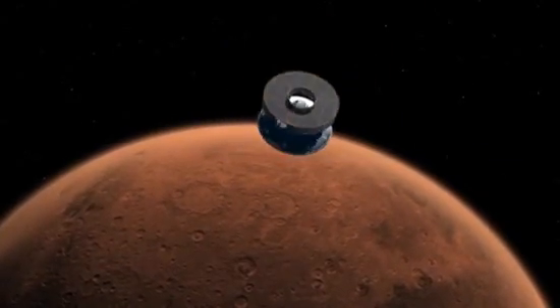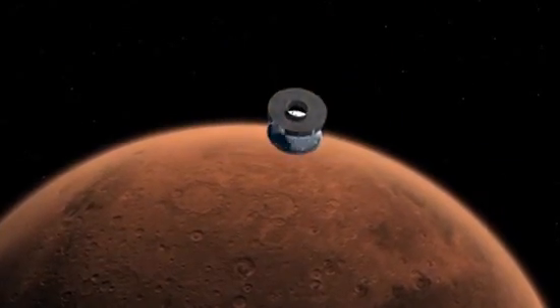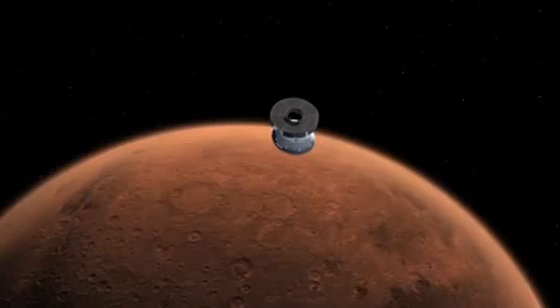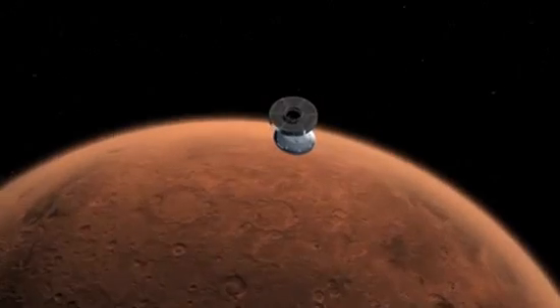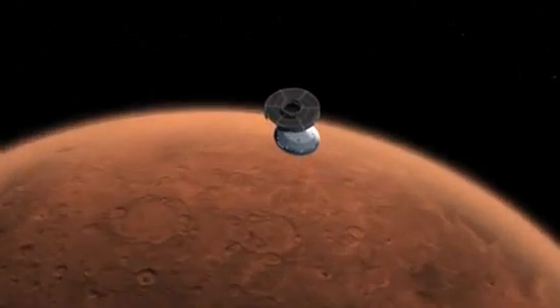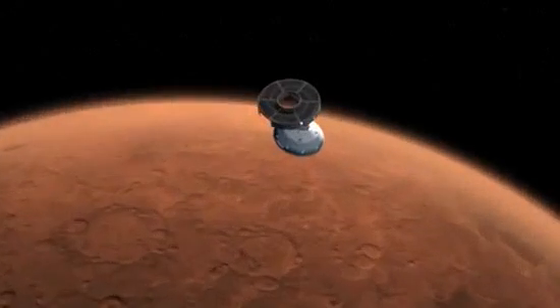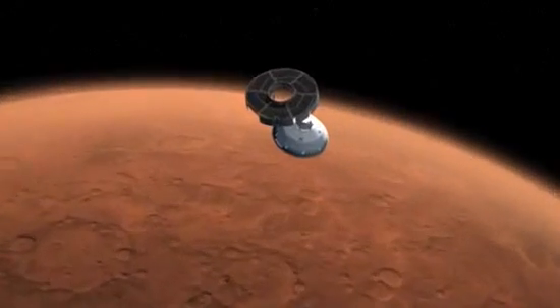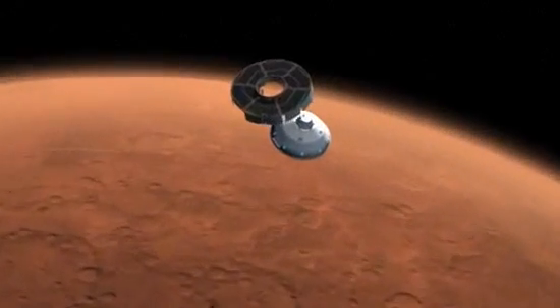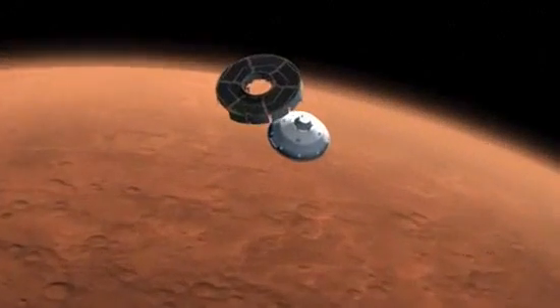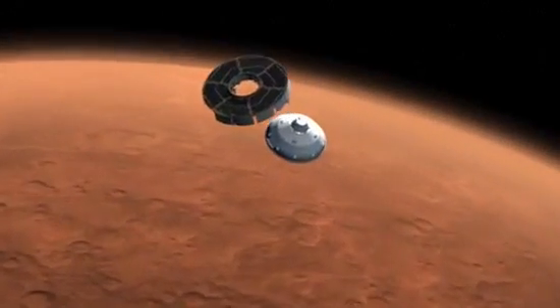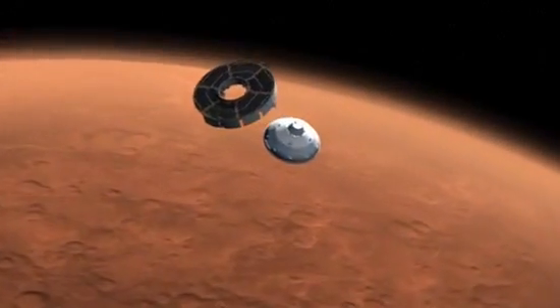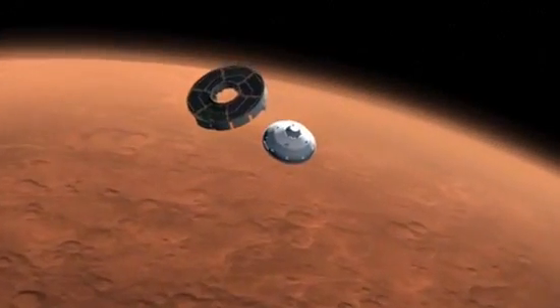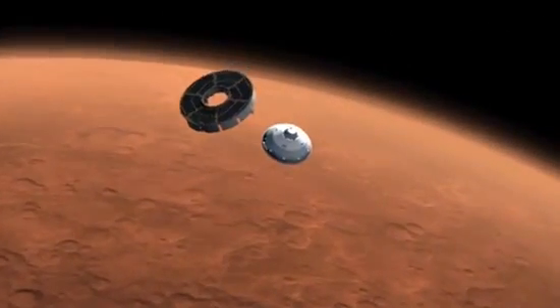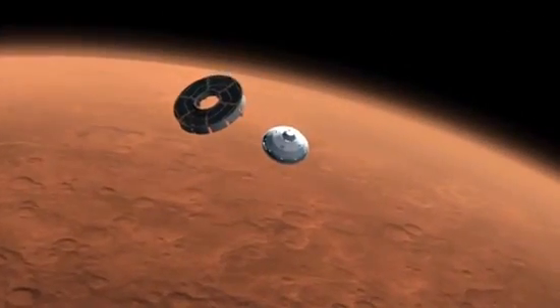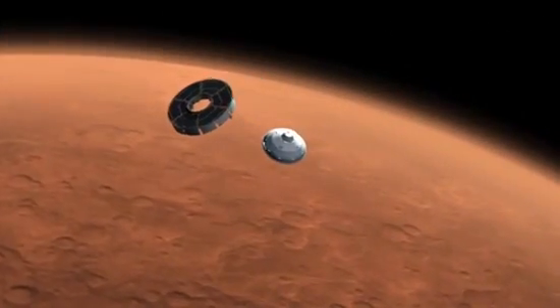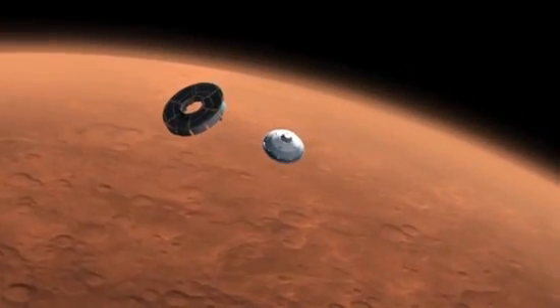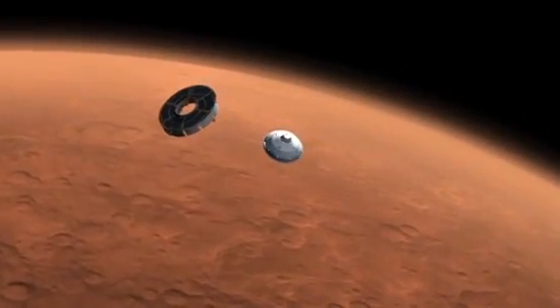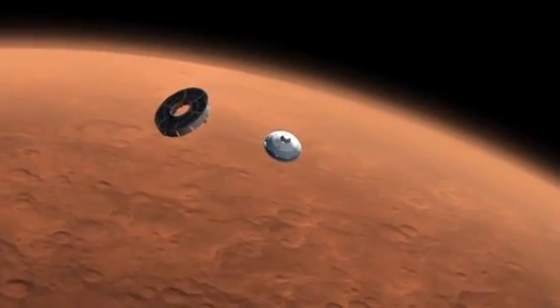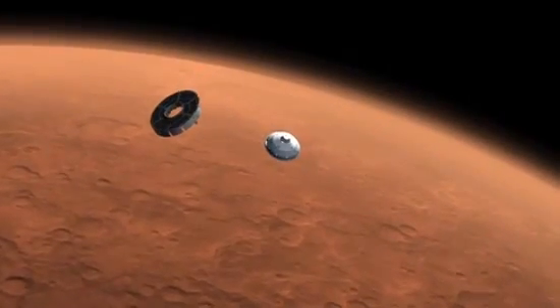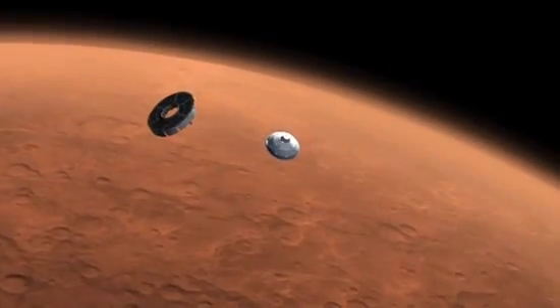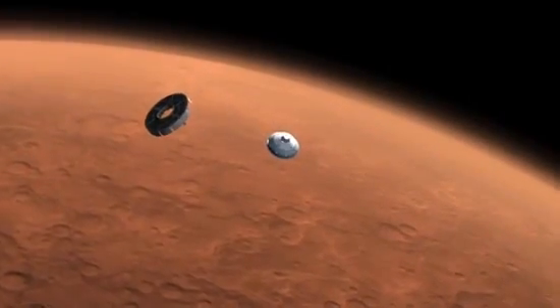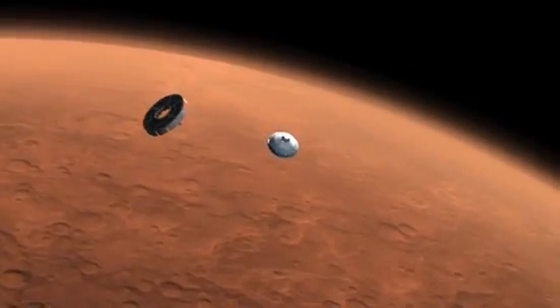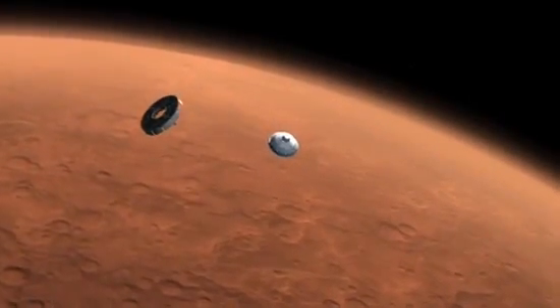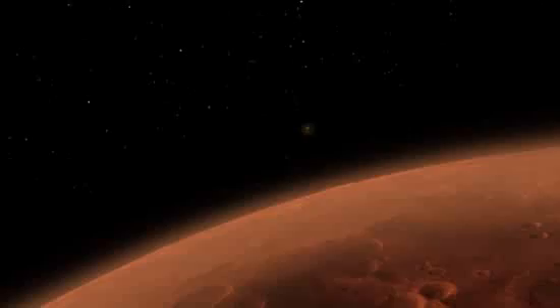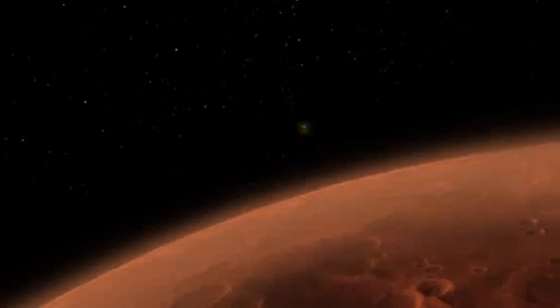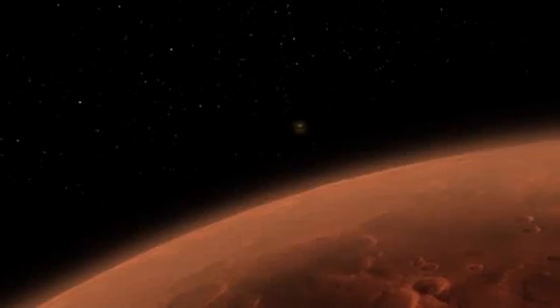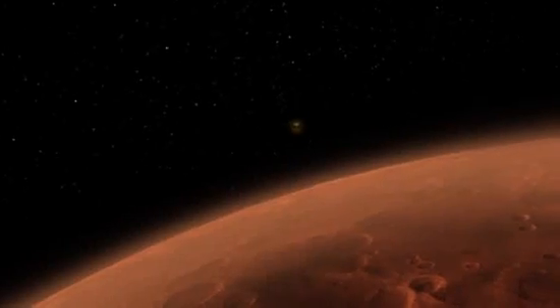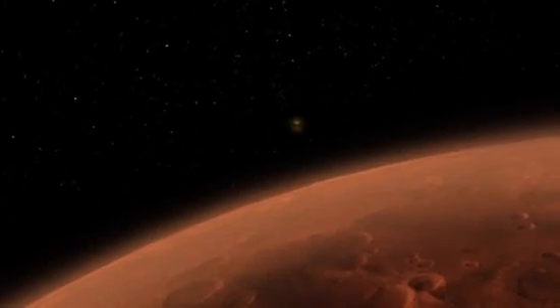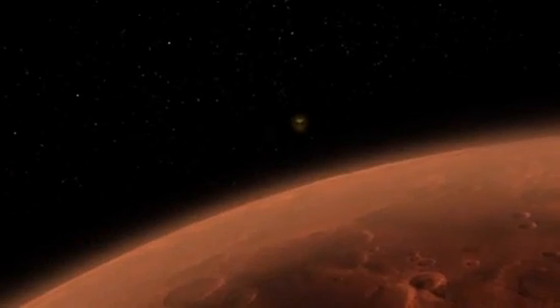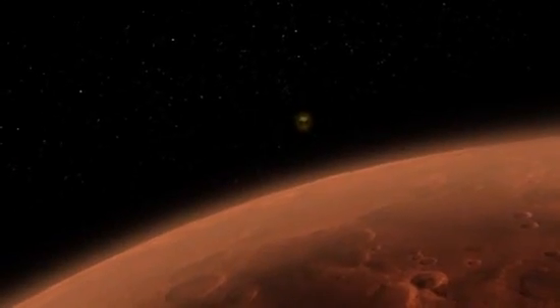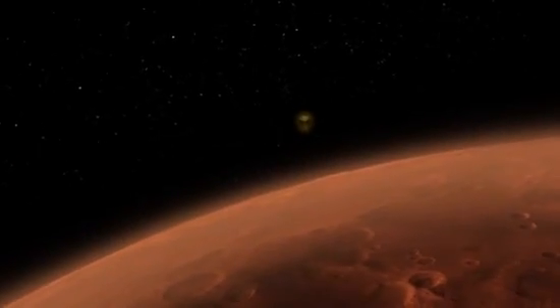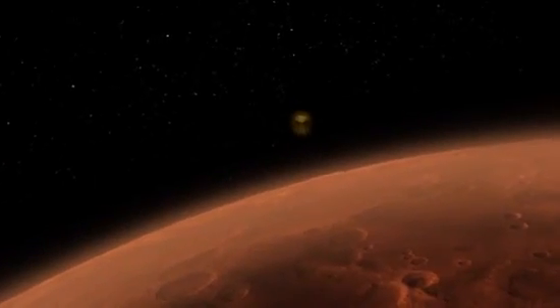Ten minutes before hitting the atmosphere, the cruise stage separates, and final preparations for entry begin.